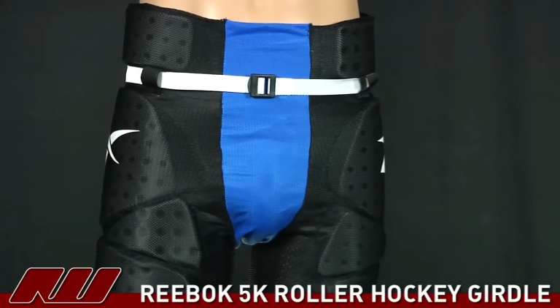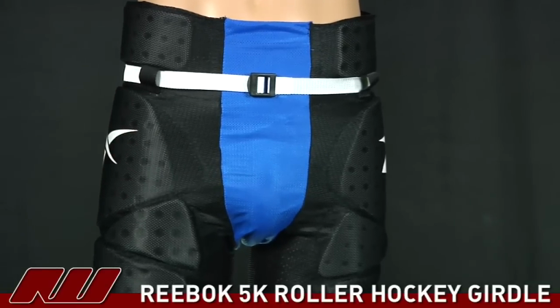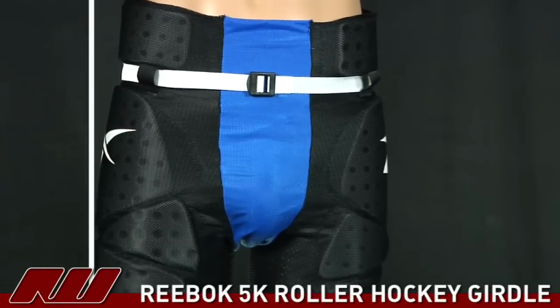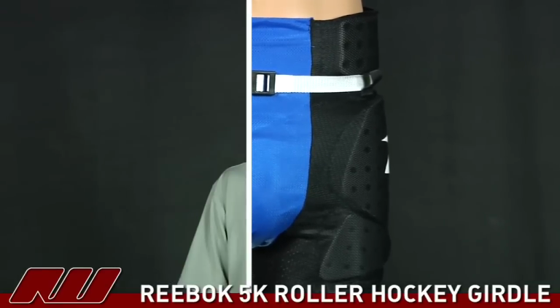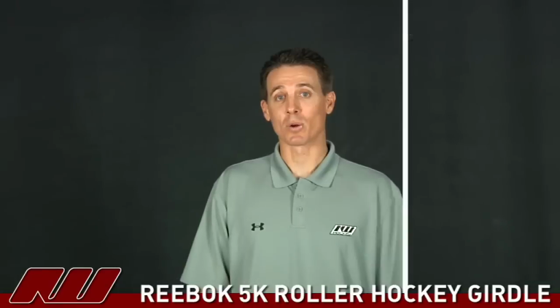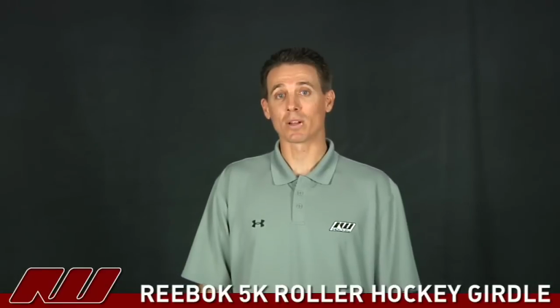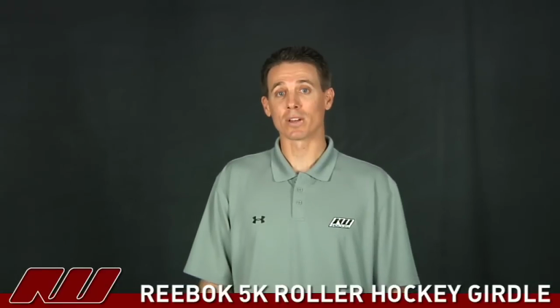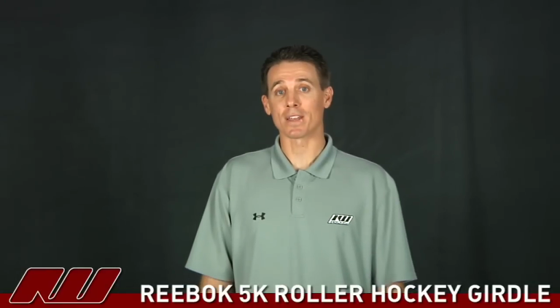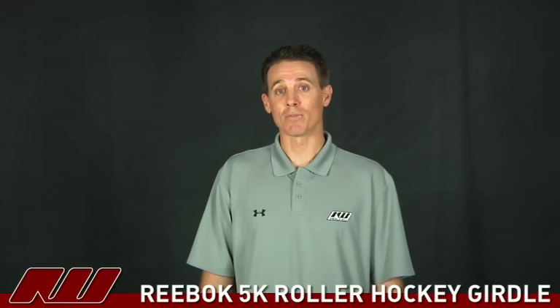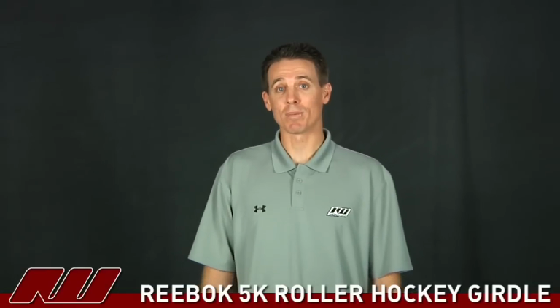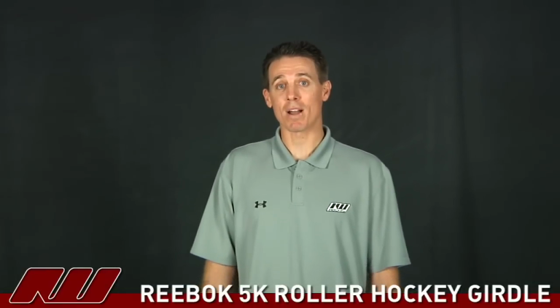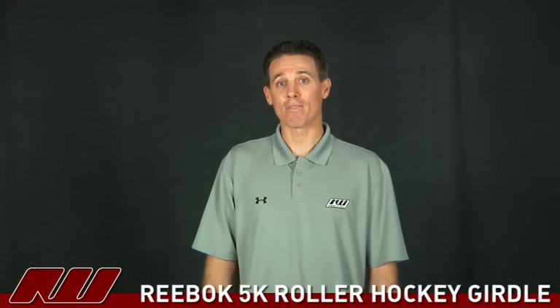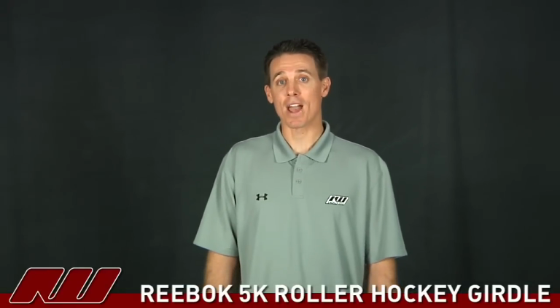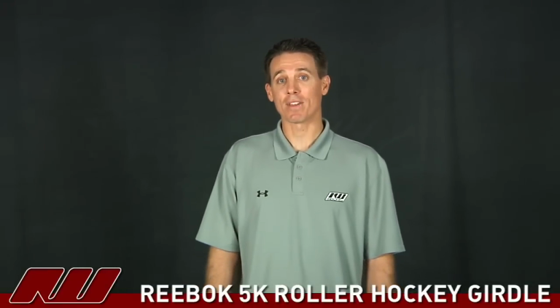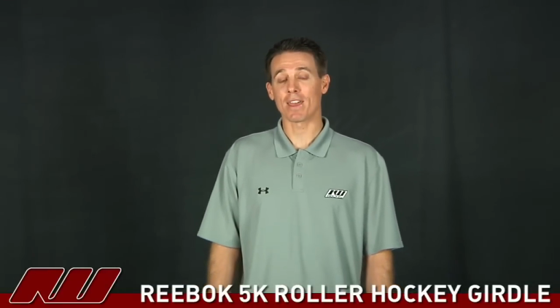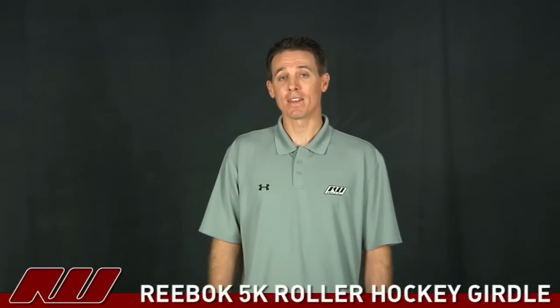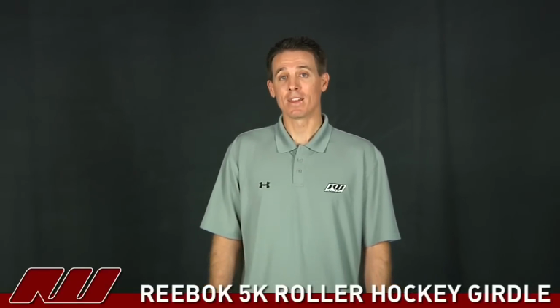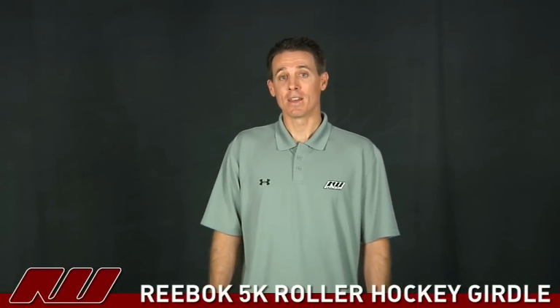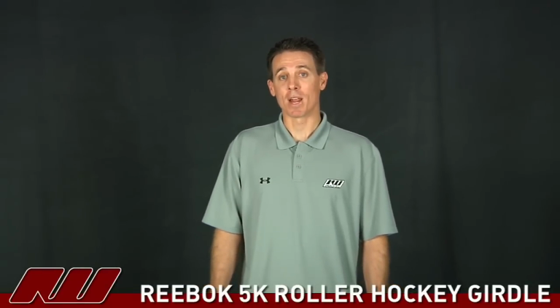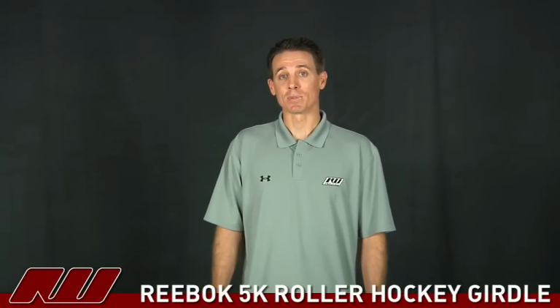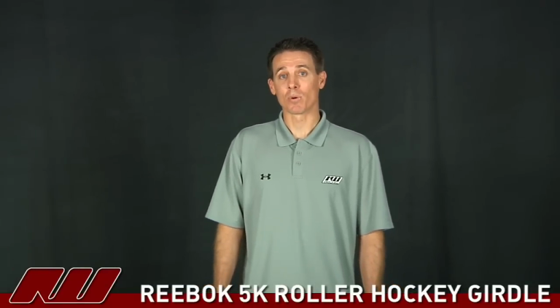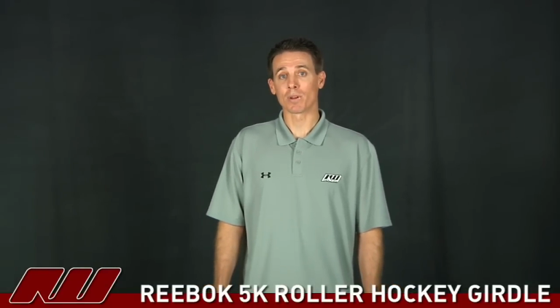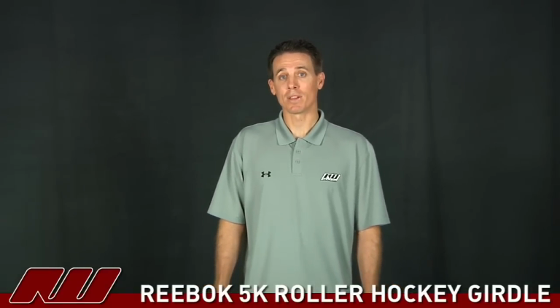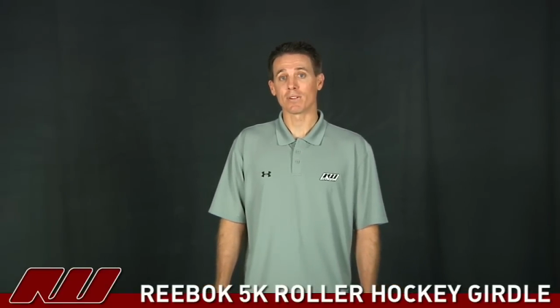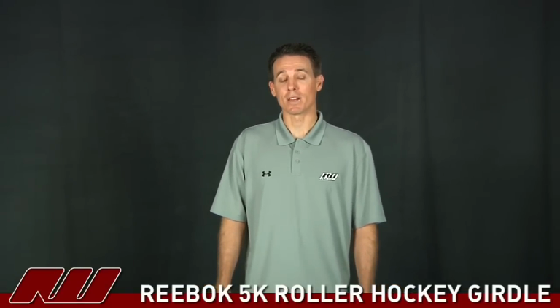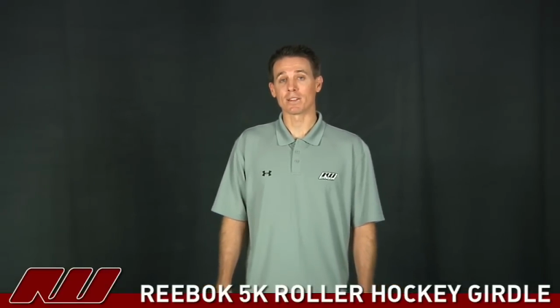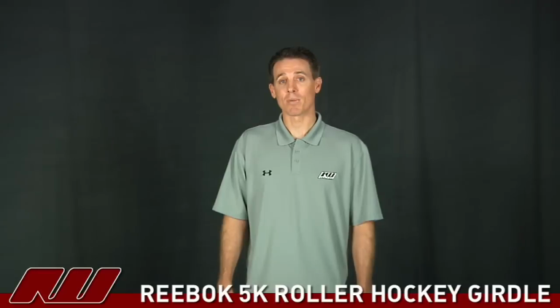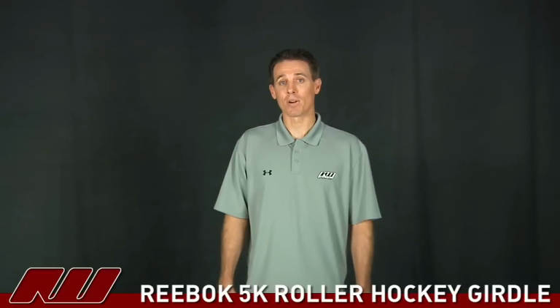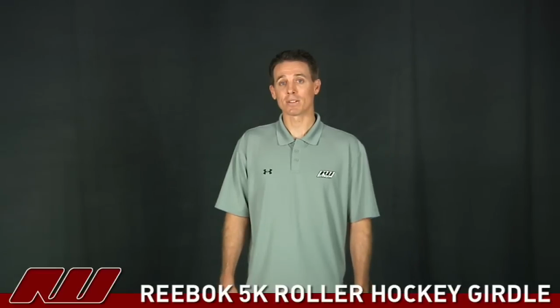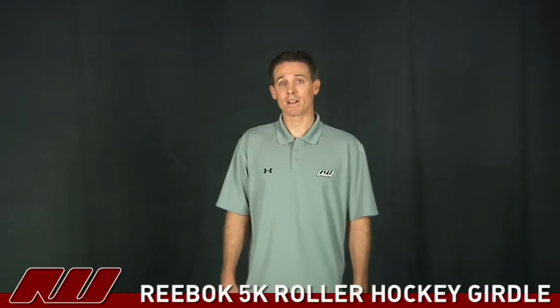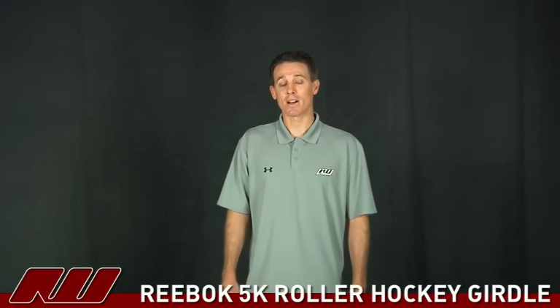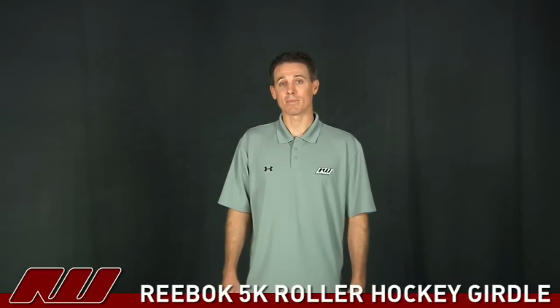So that was a quick look at the Reebok 5K. My name is Cory here at inlinewarehouse.com.